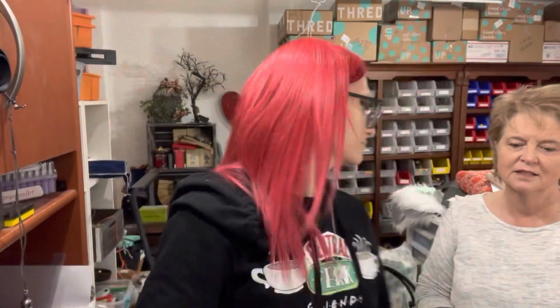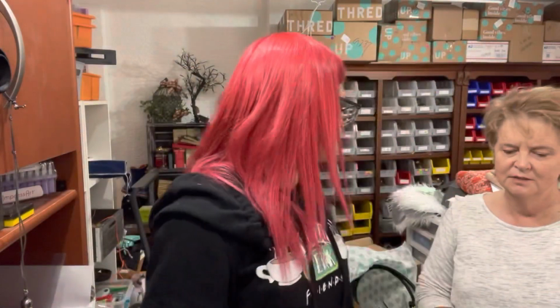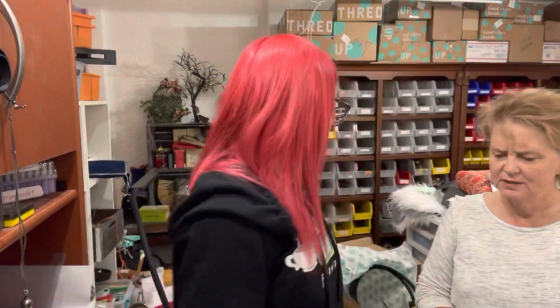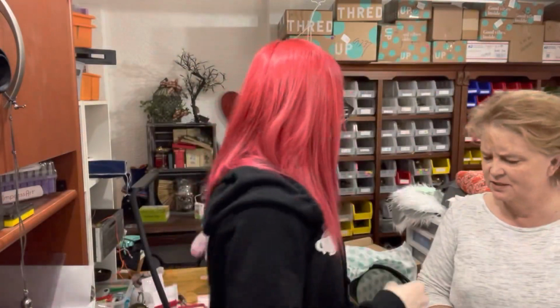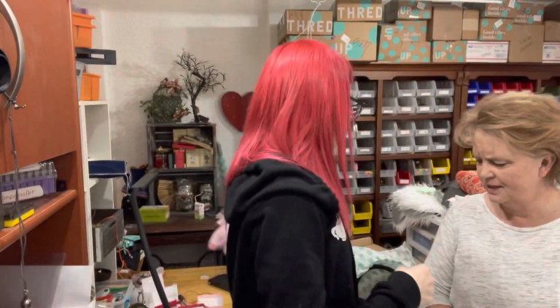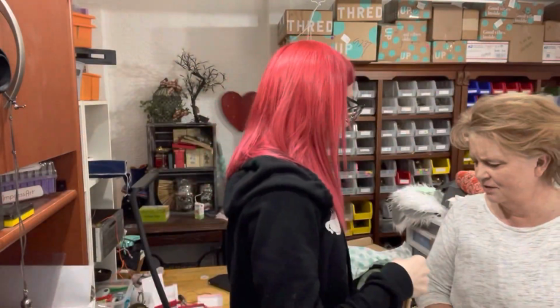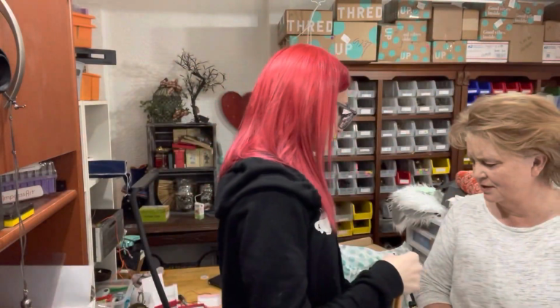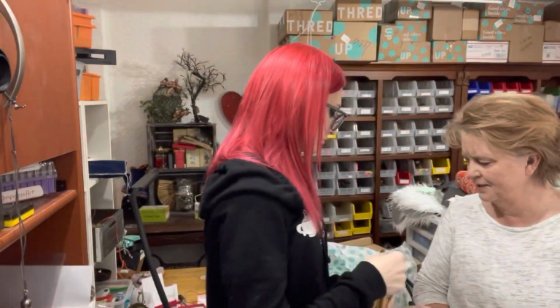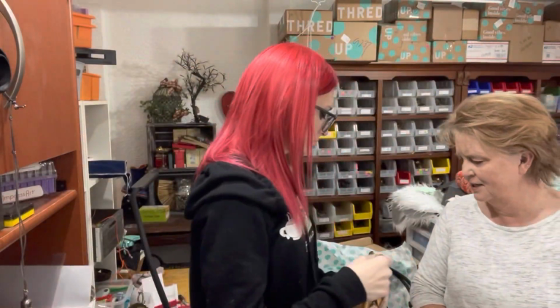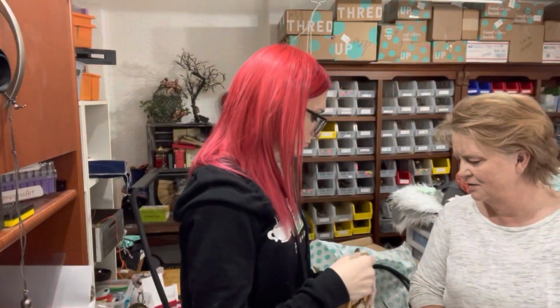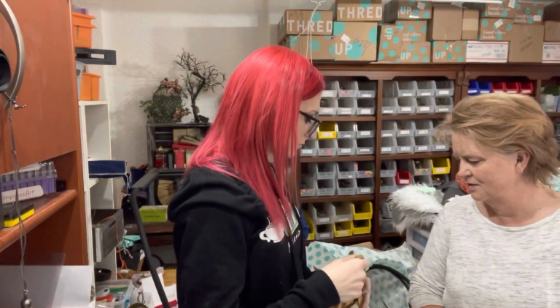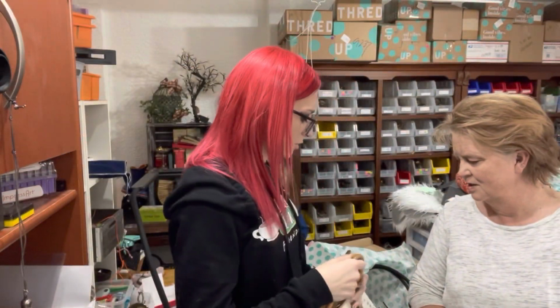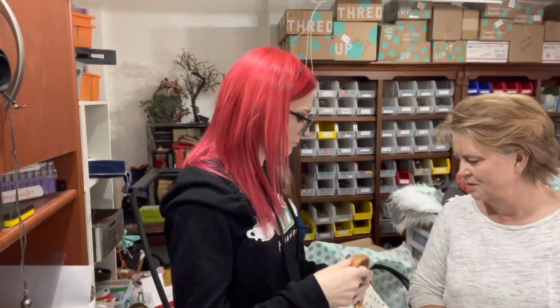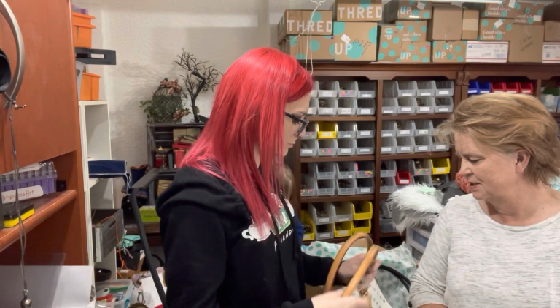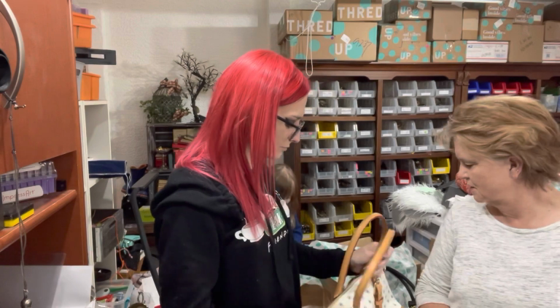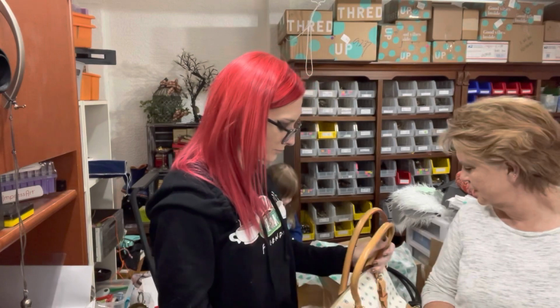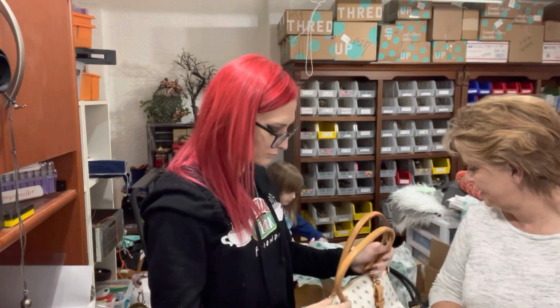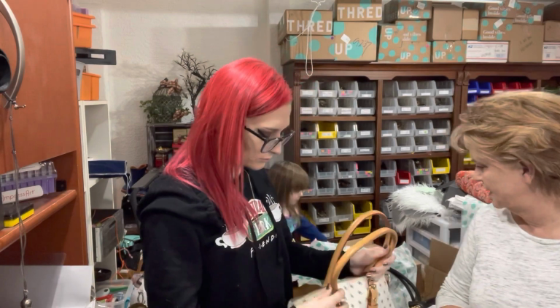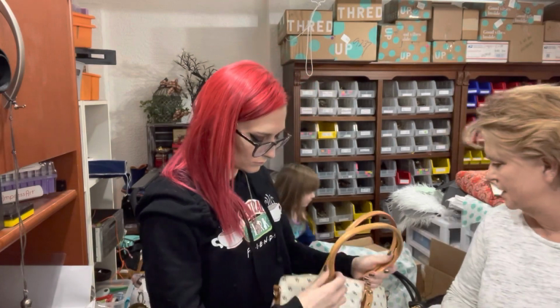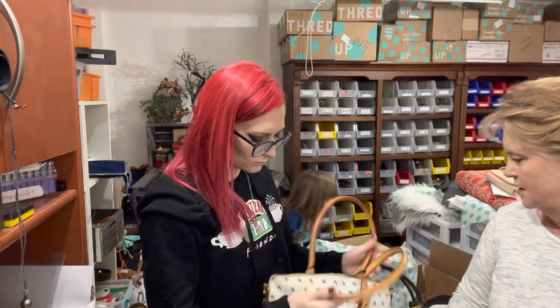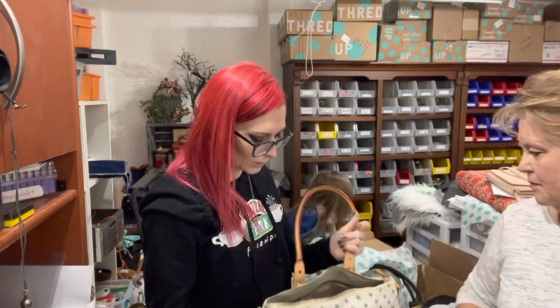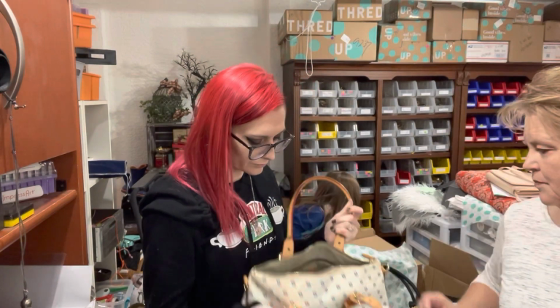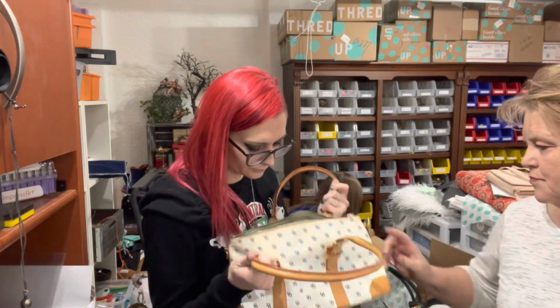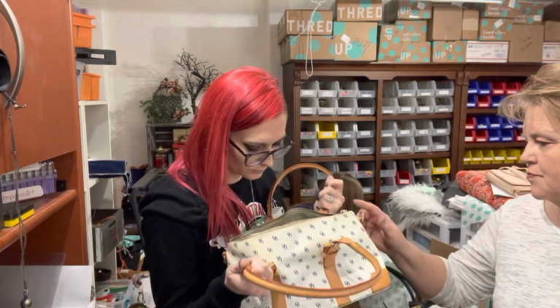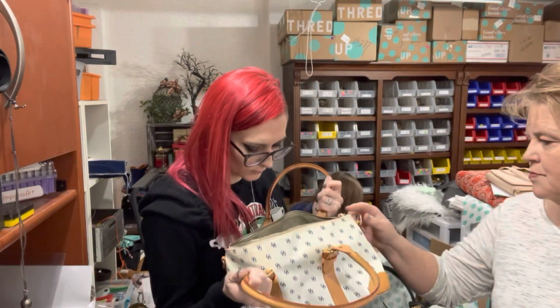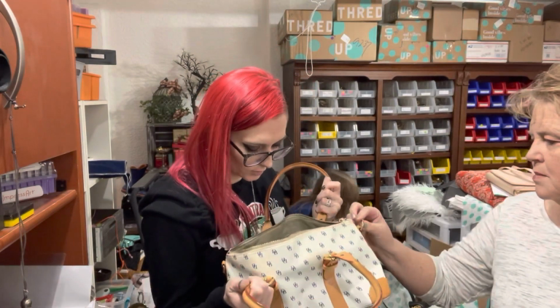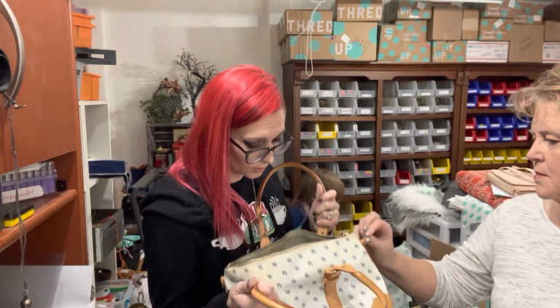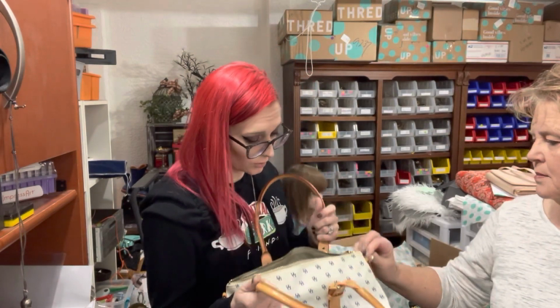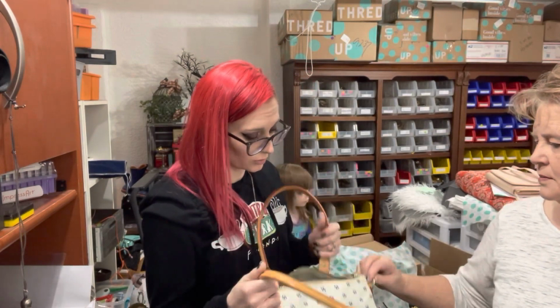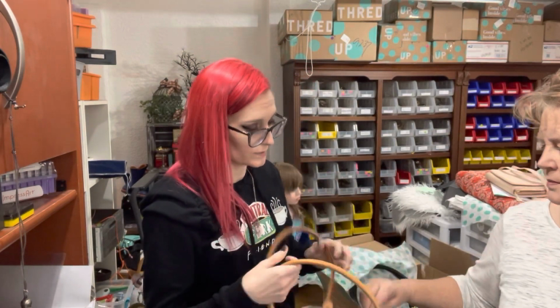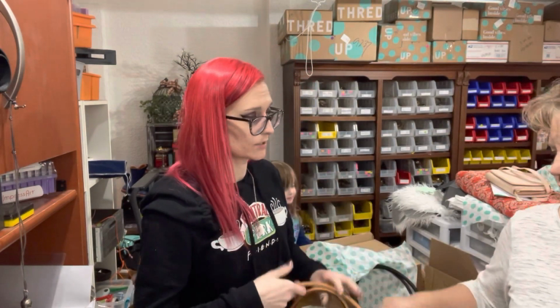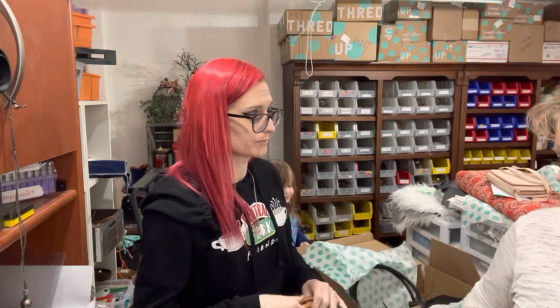Does it have the crossbody strap? No — it's missing the crossbody strap.